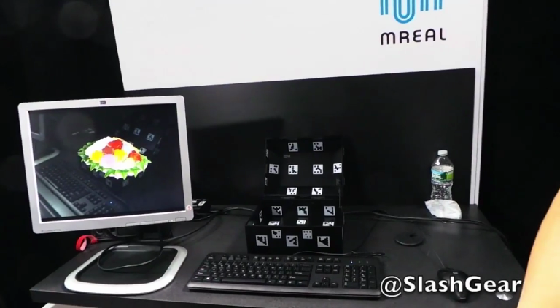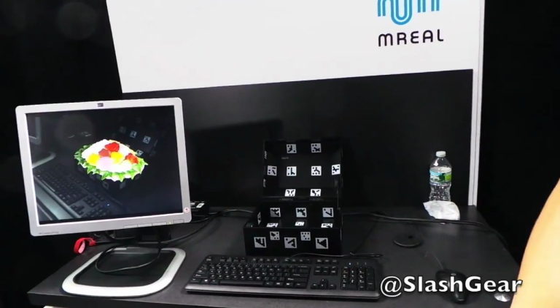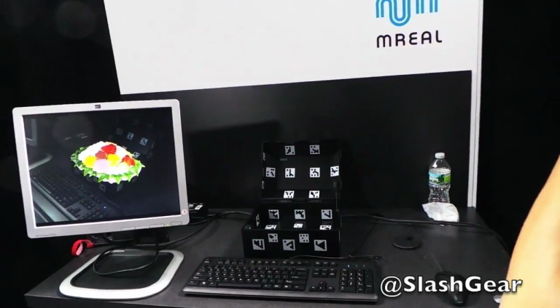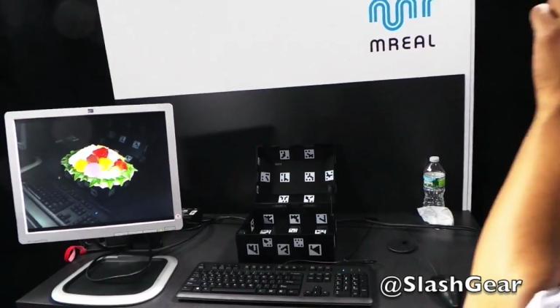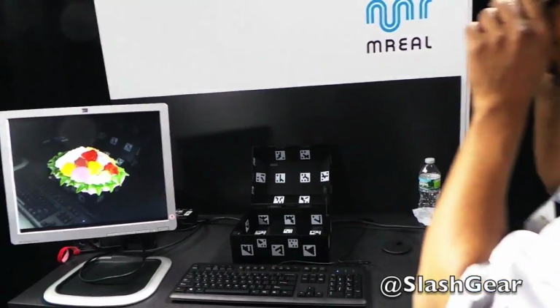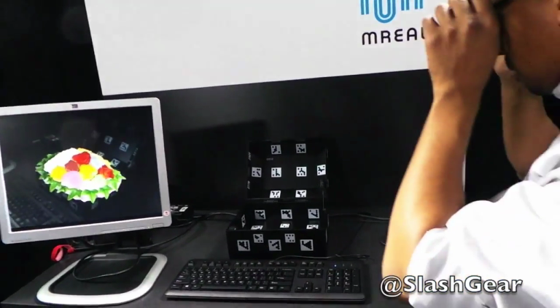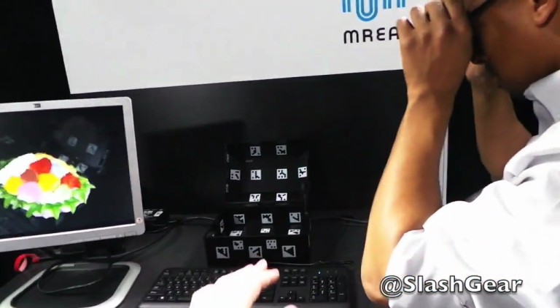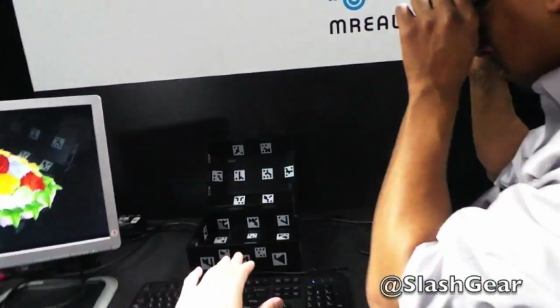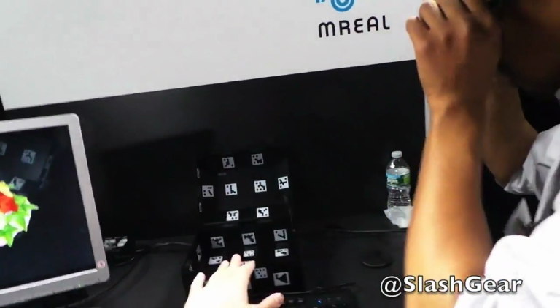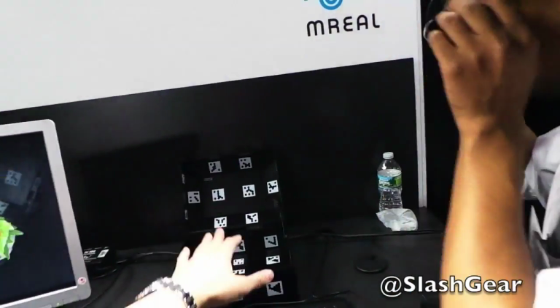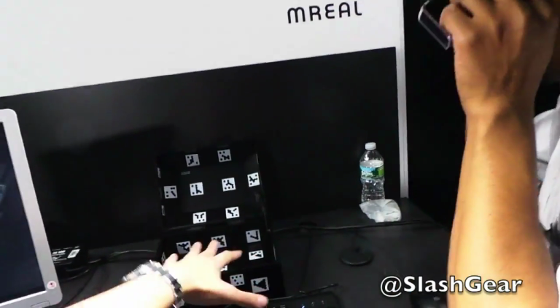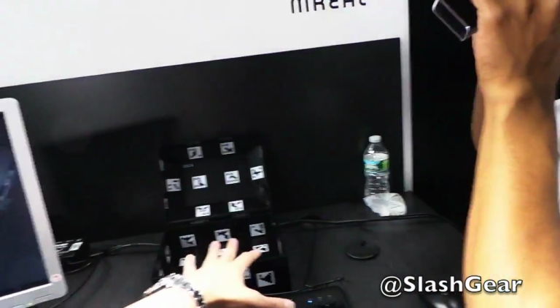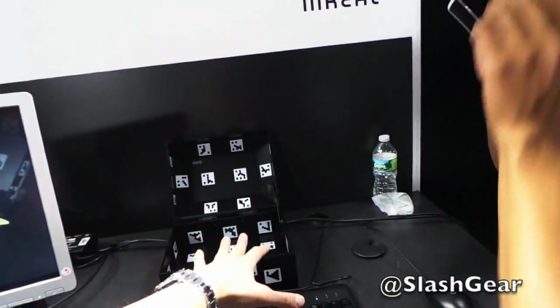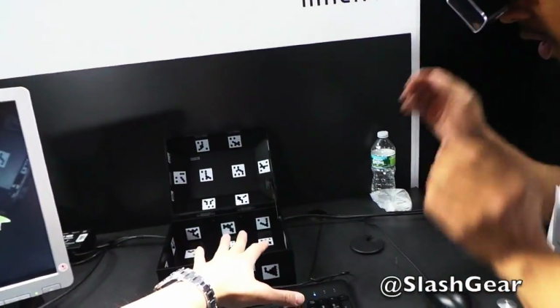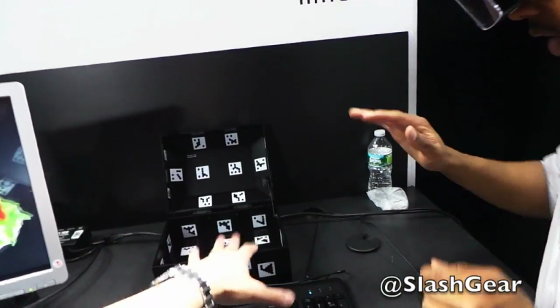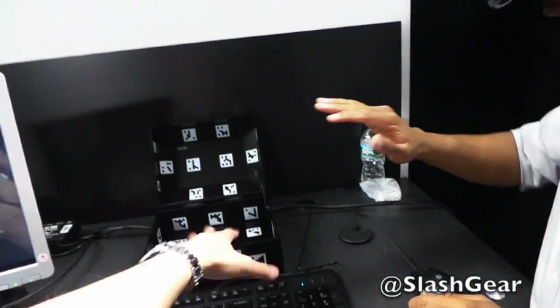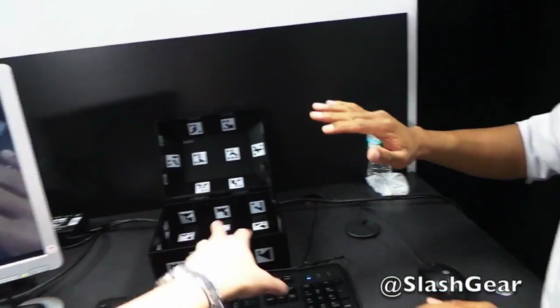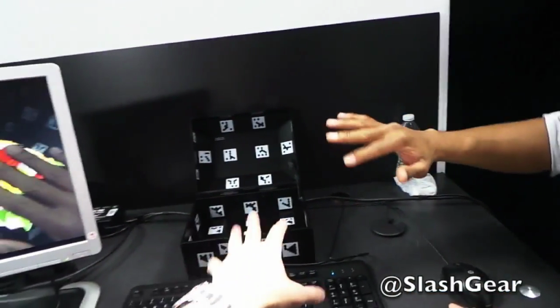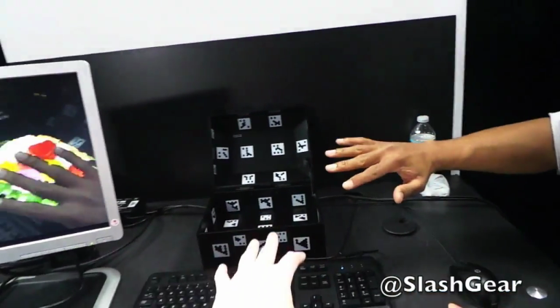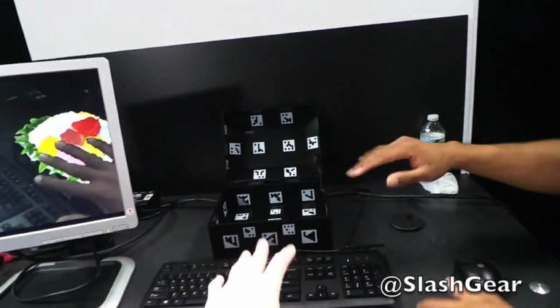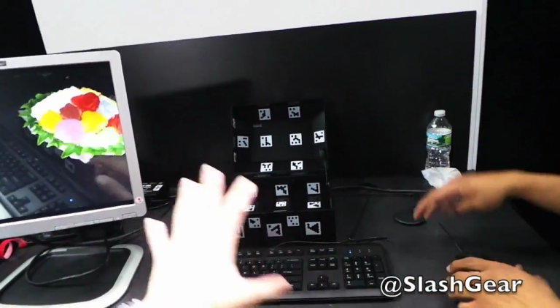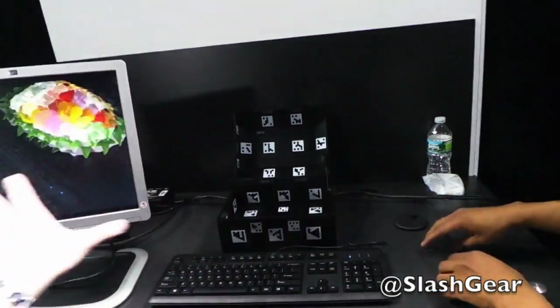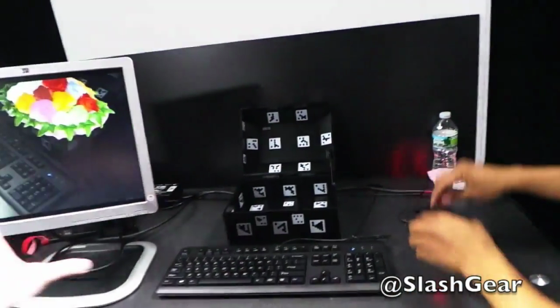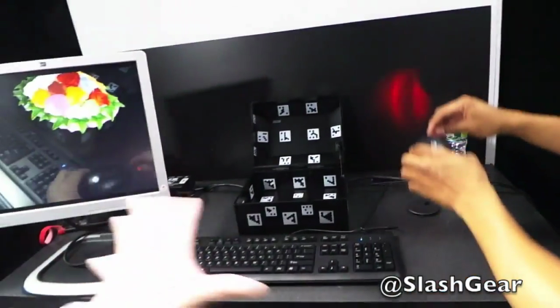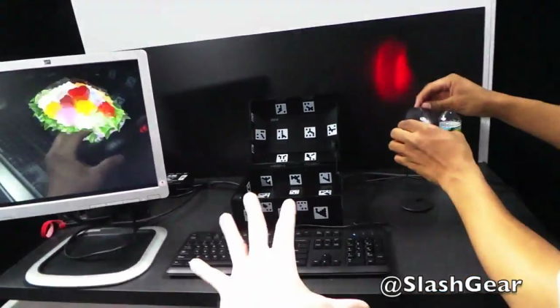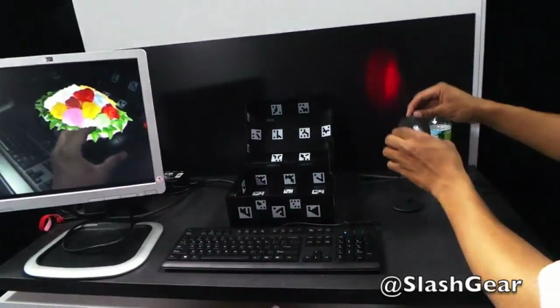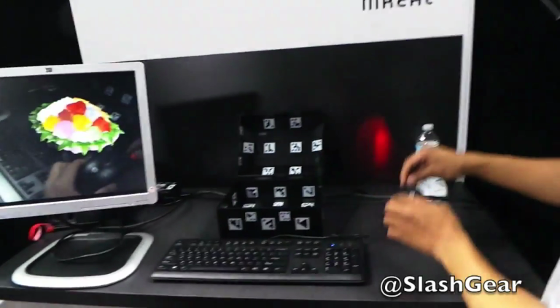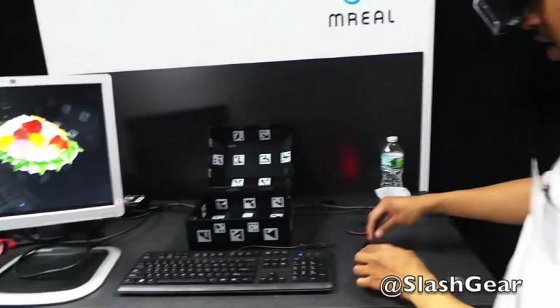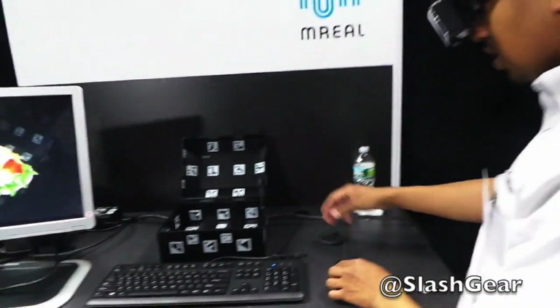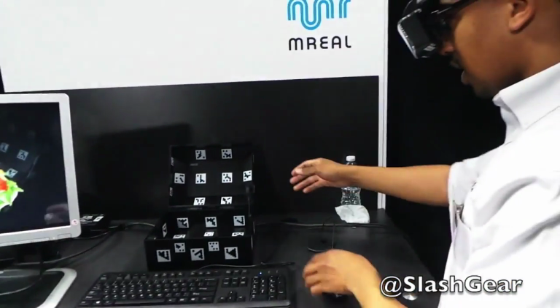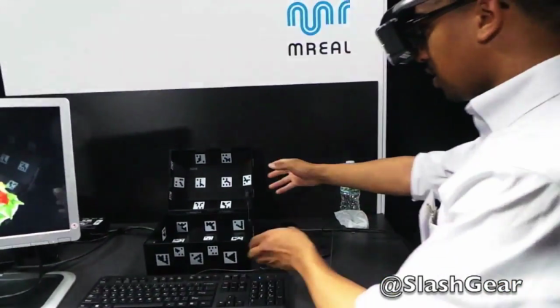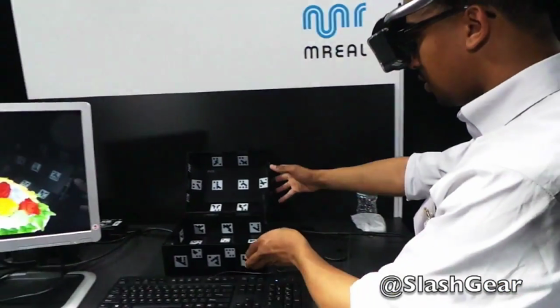The mixed reality is basically allowing you to see the content within the box and everything around you.